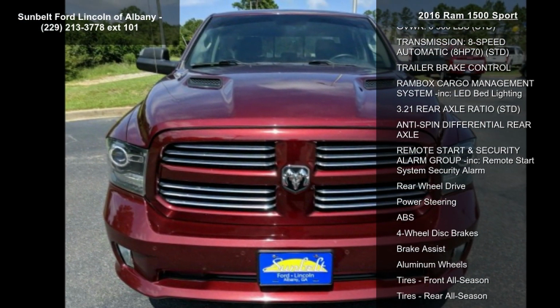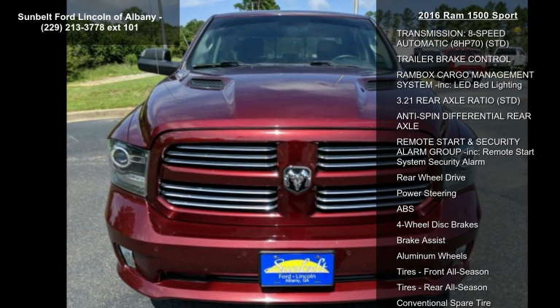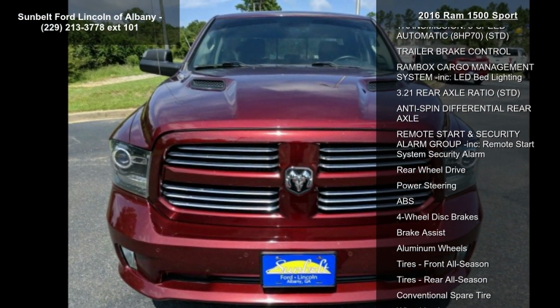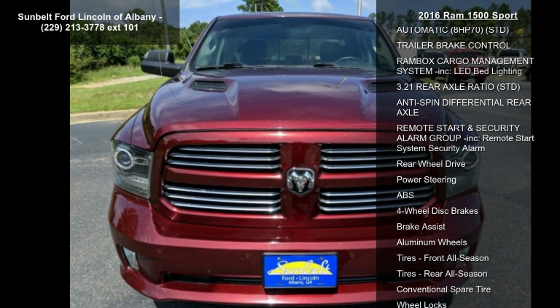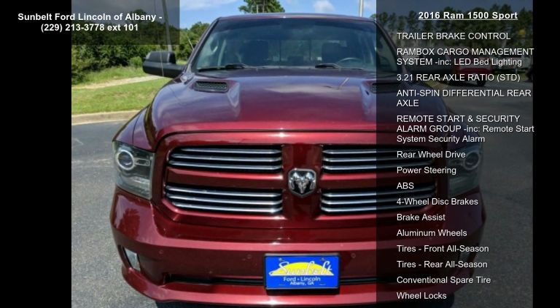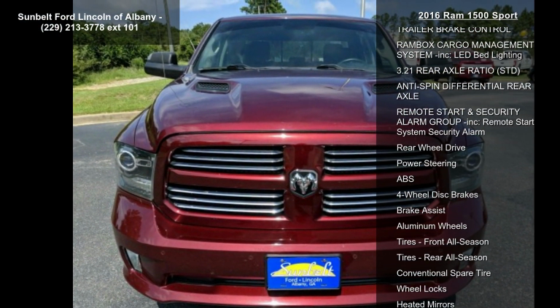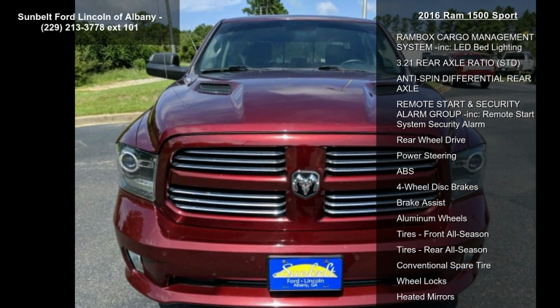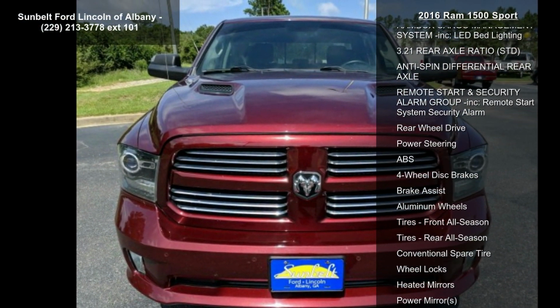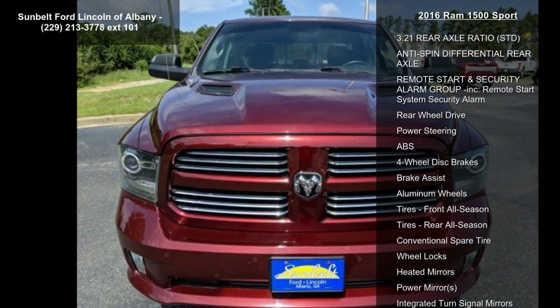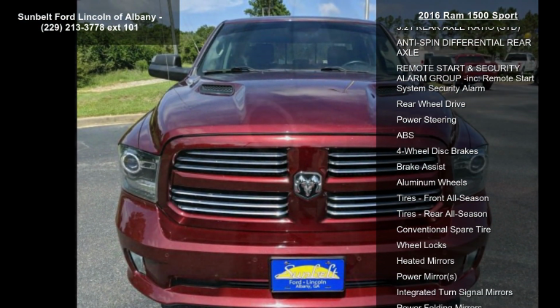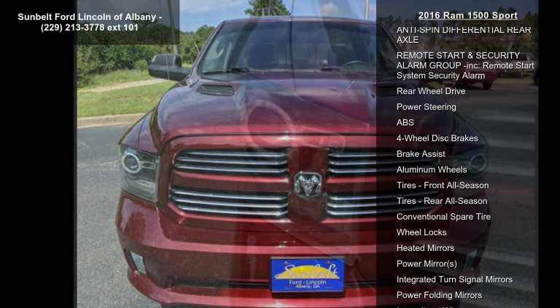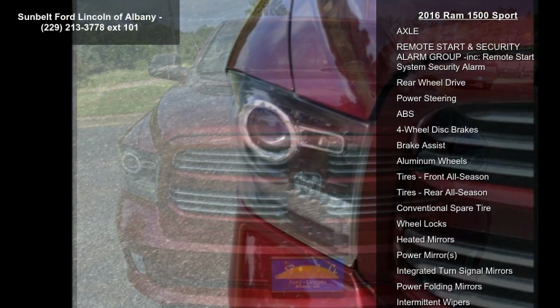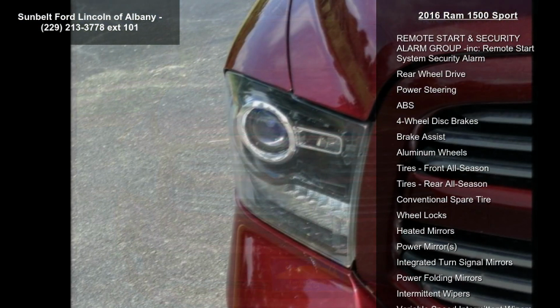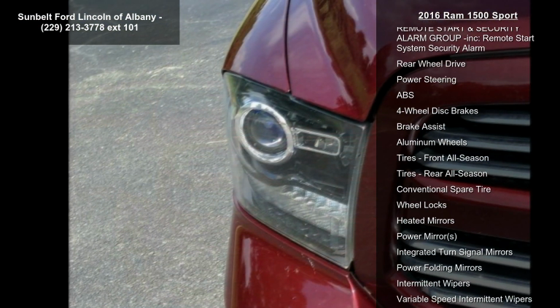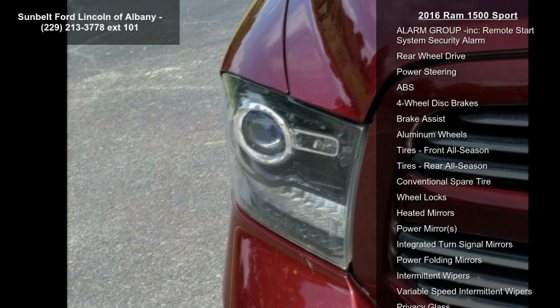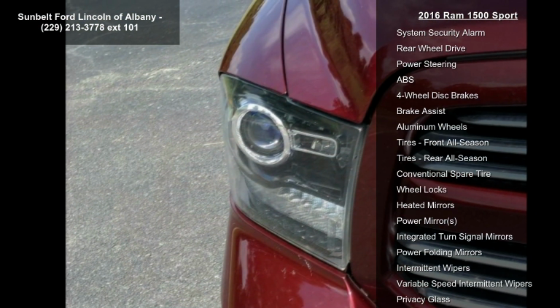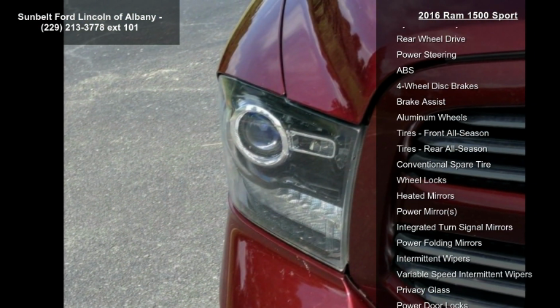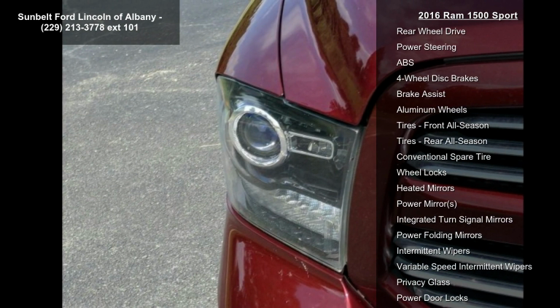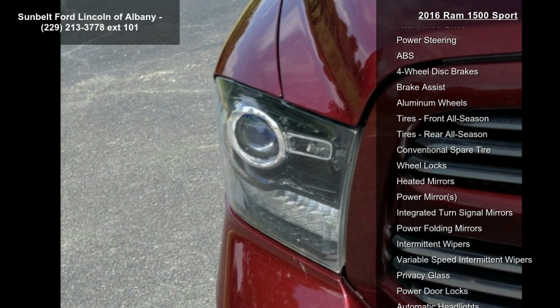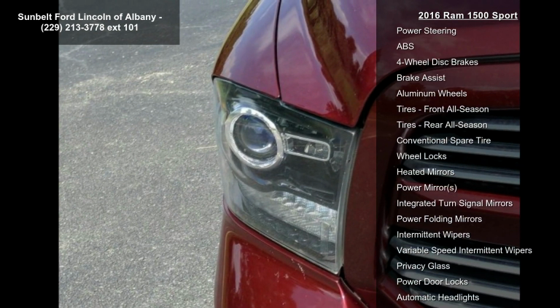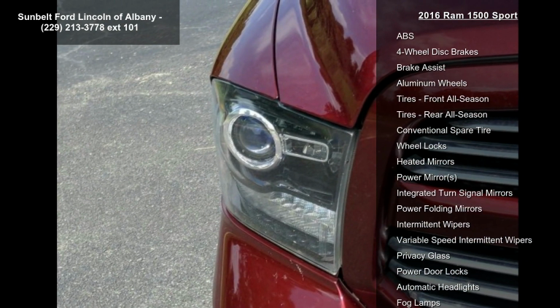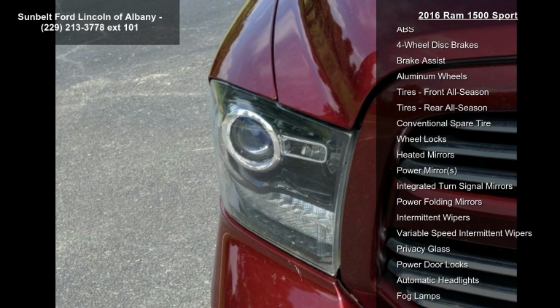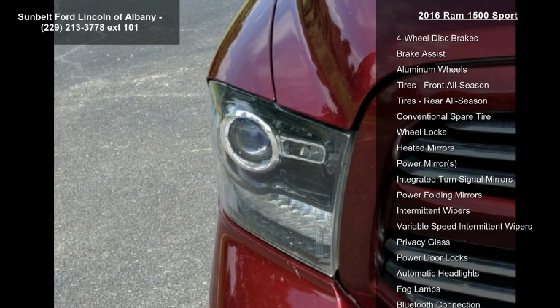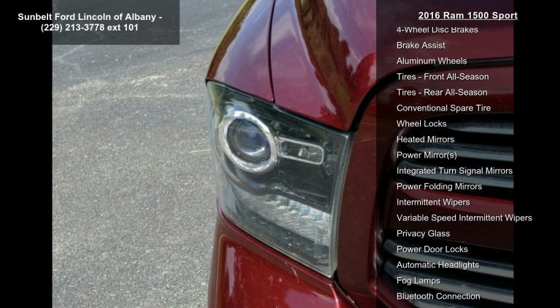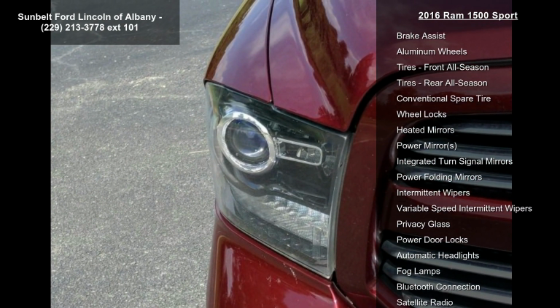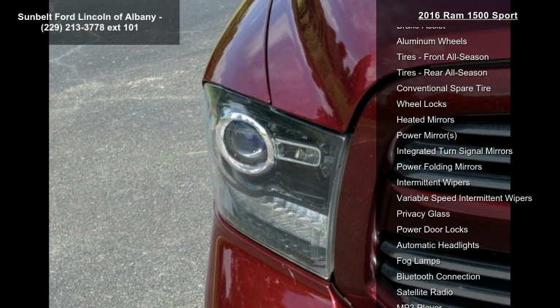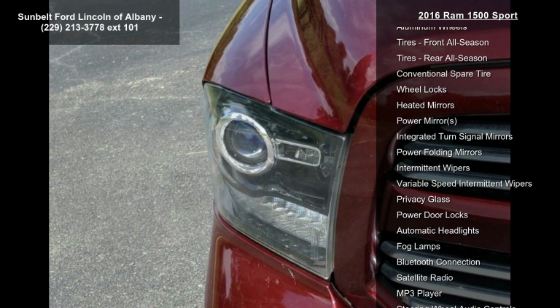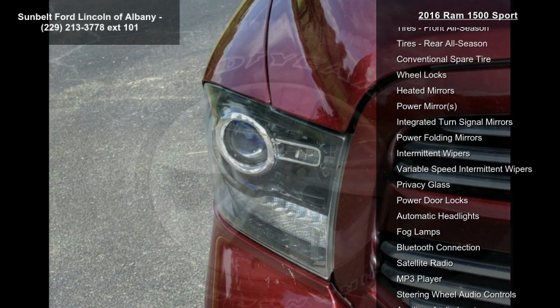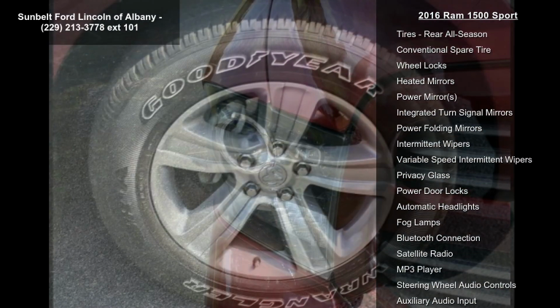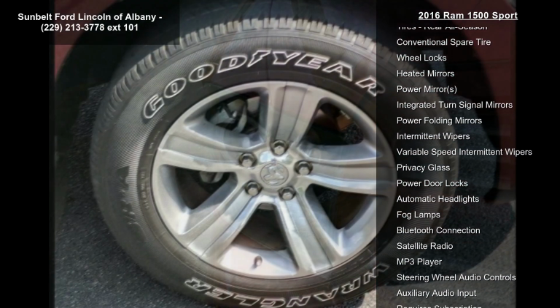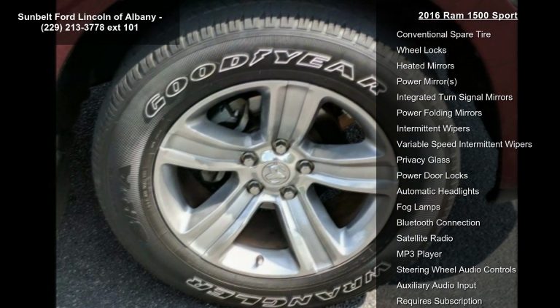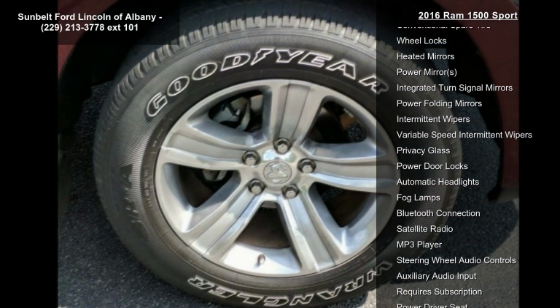Tires: P275/60R20 OWL, standard. Spray-in Bedliner.